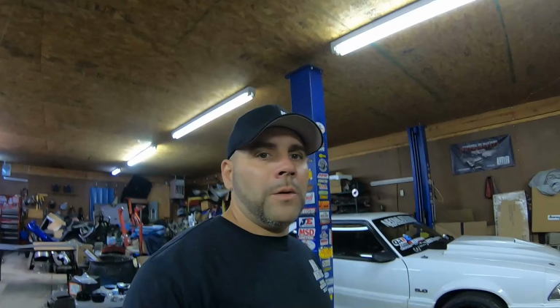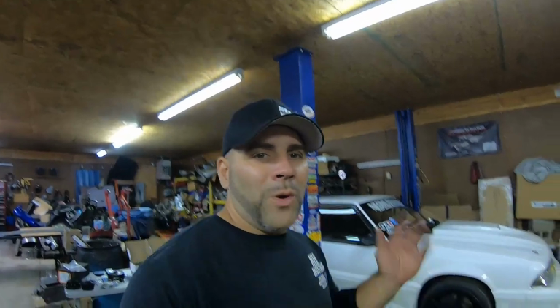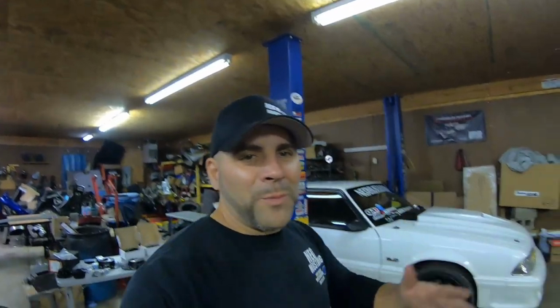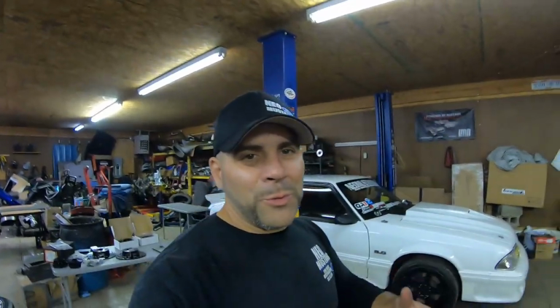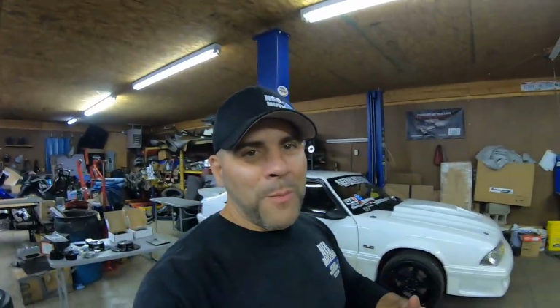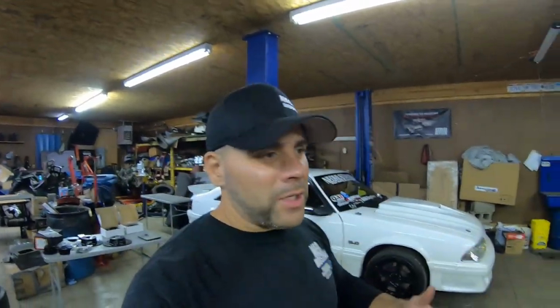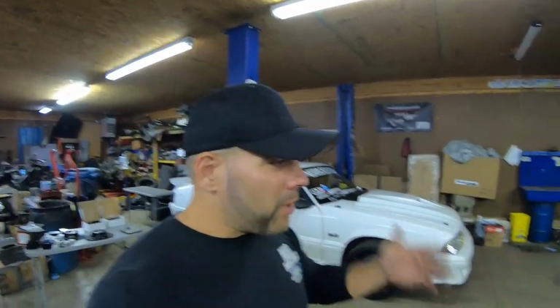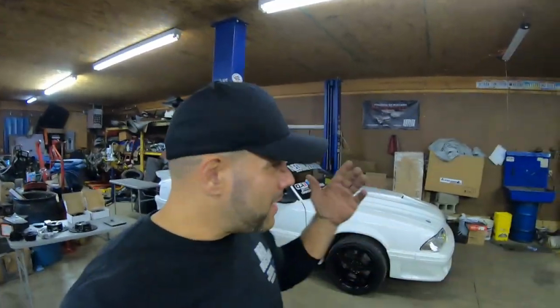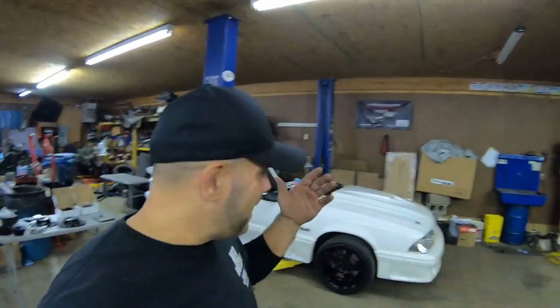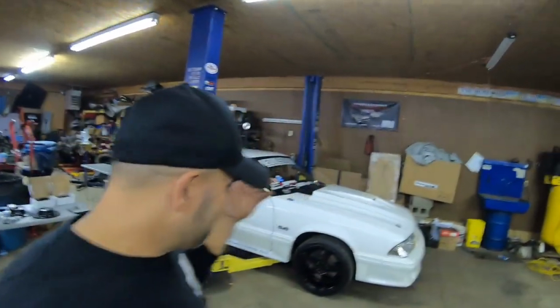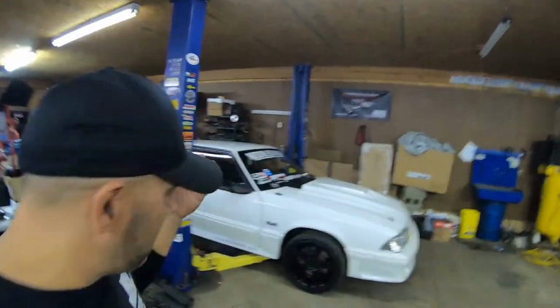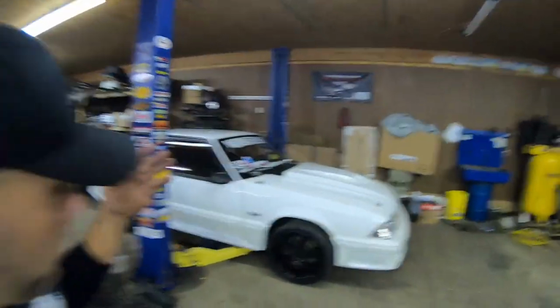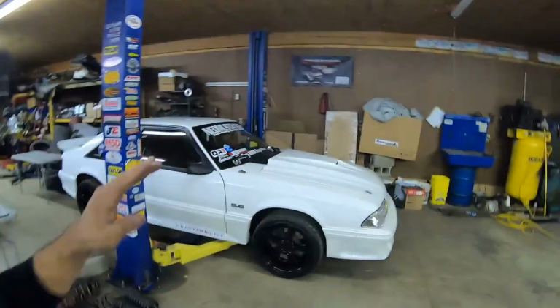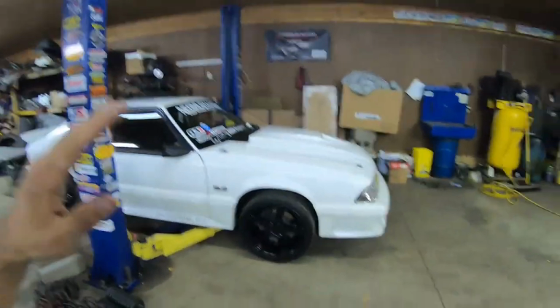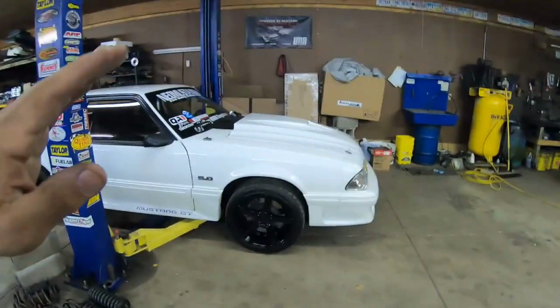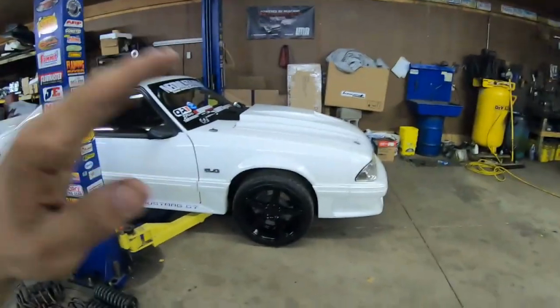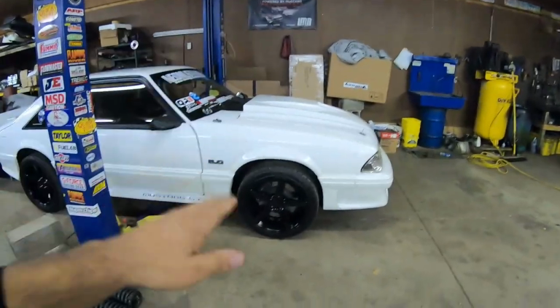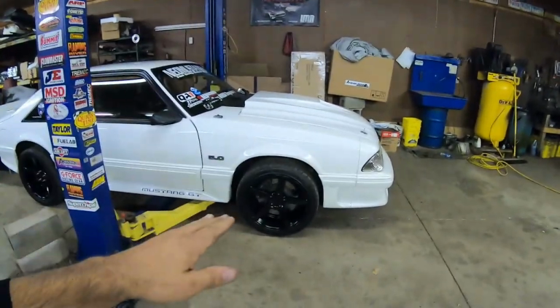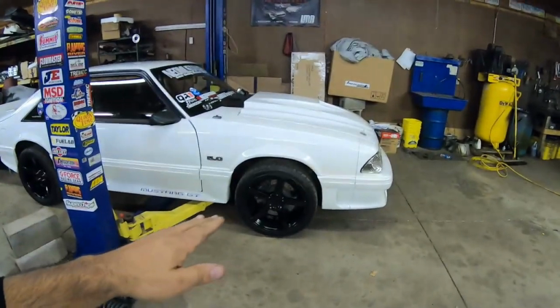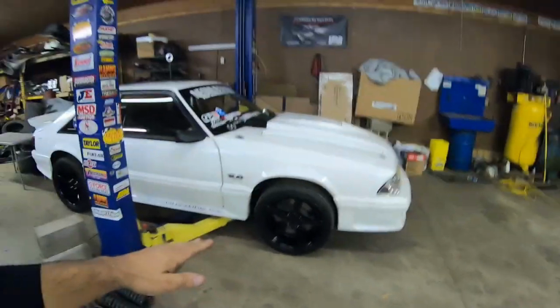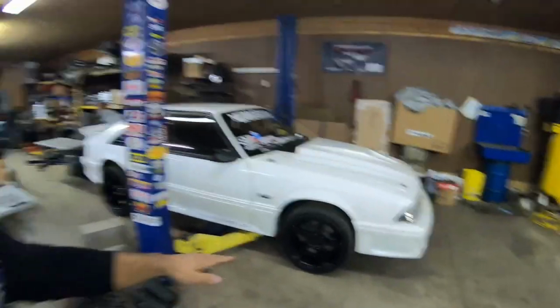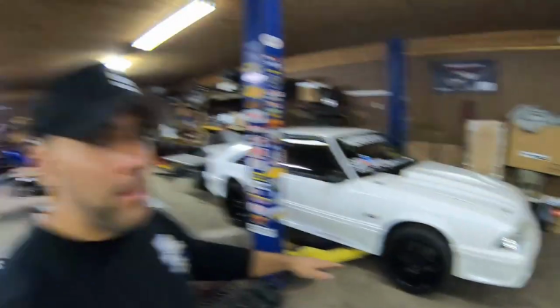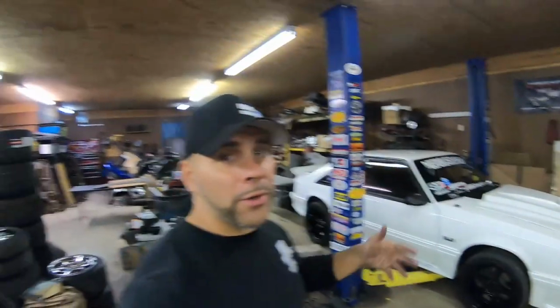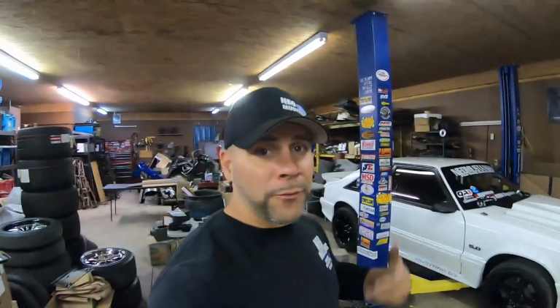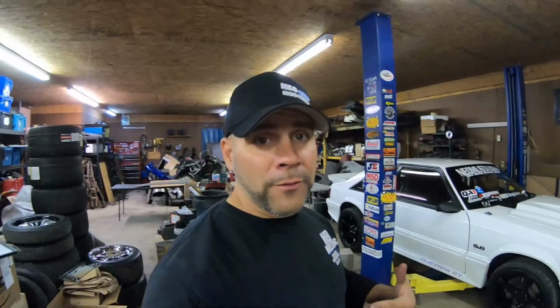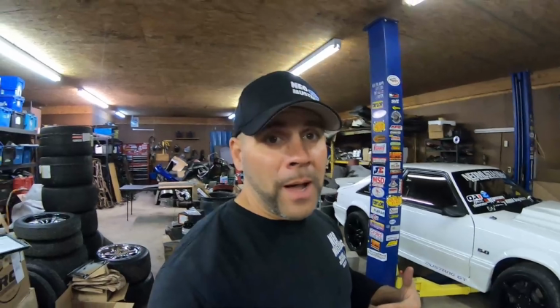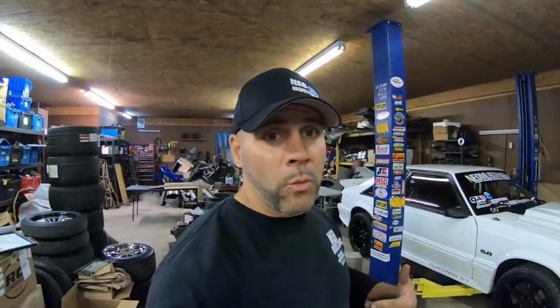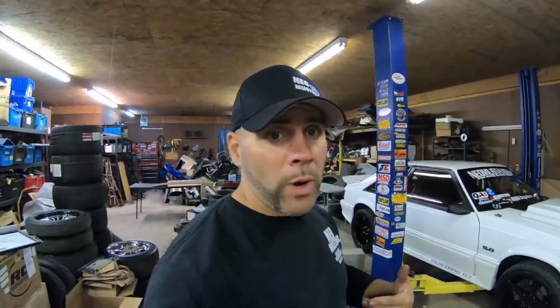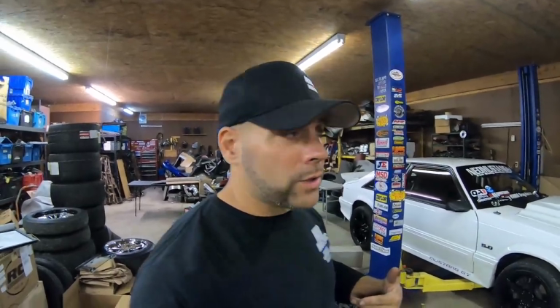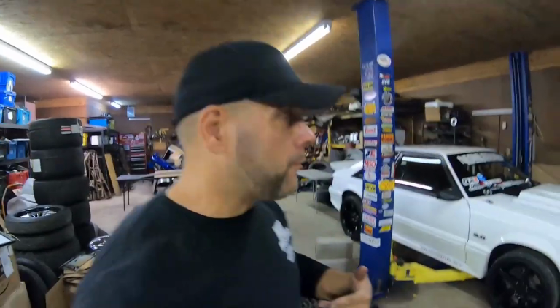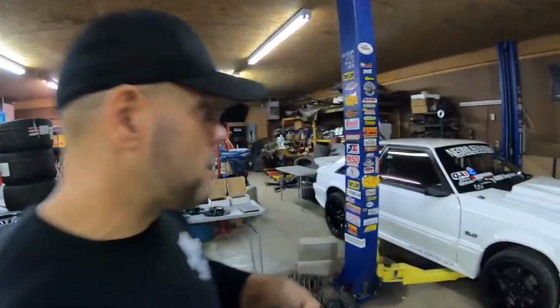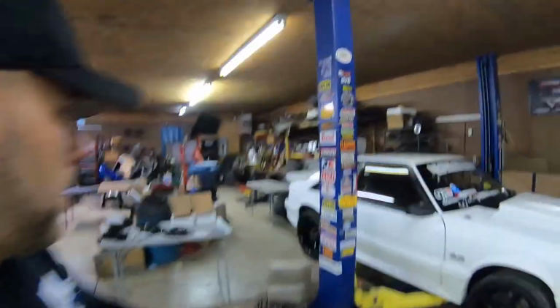What's up YouTube? Welcome back to the channel. Today is the day that we are going to get the Strange brakes put on the front of my white turbo fox body.